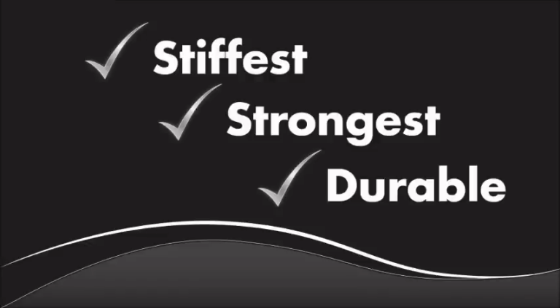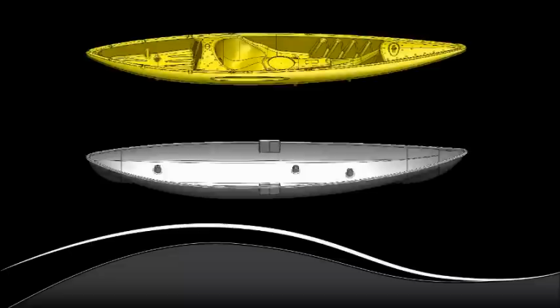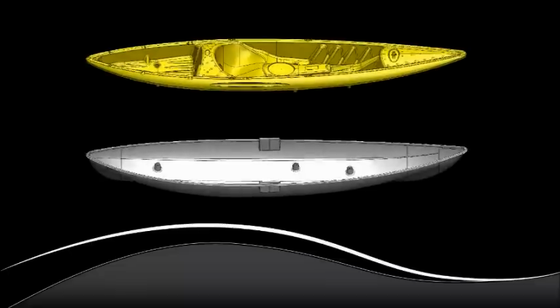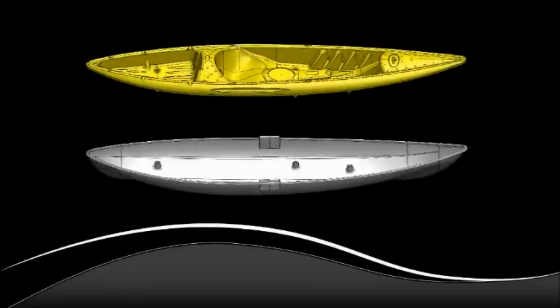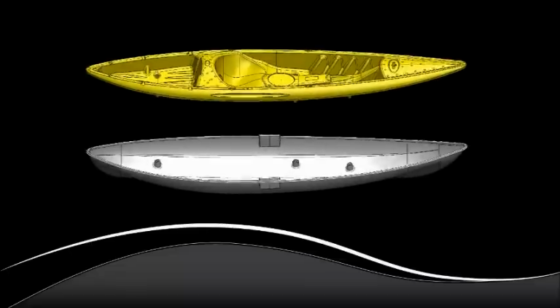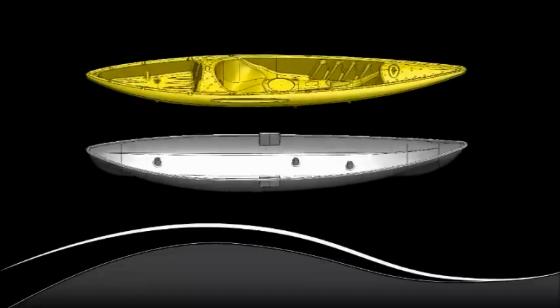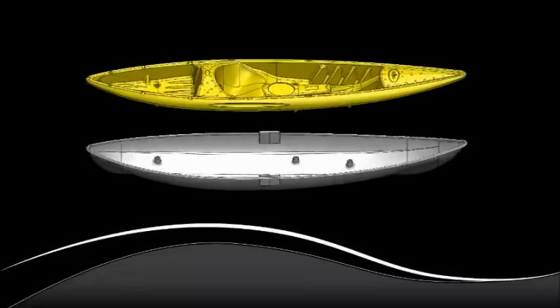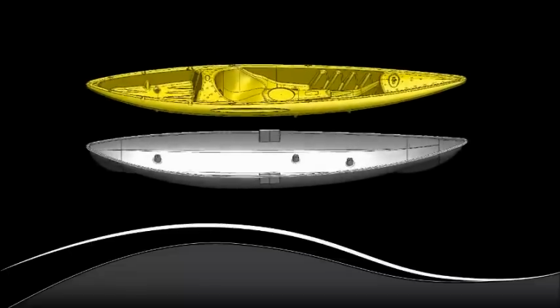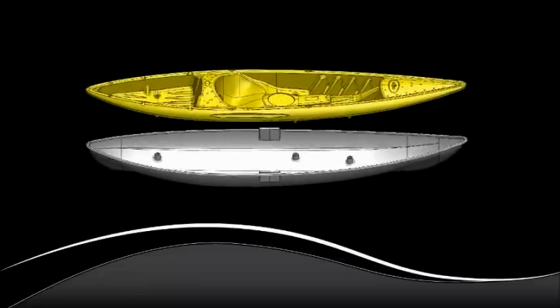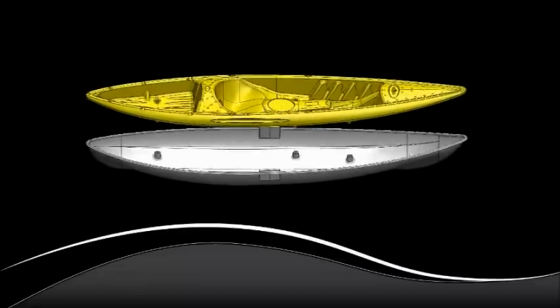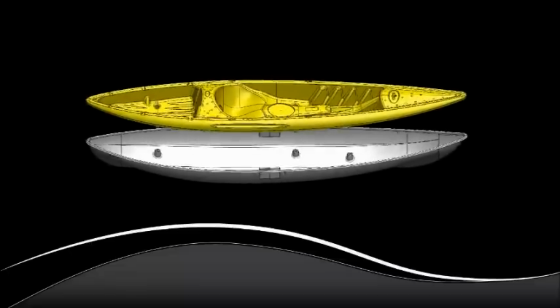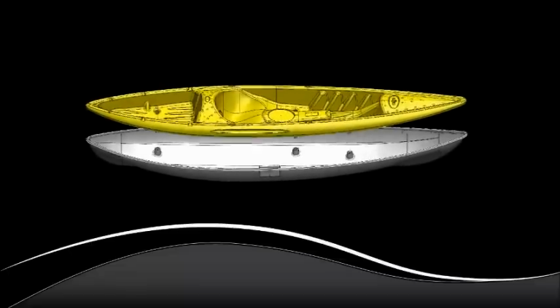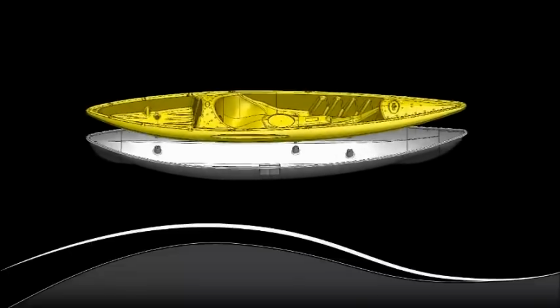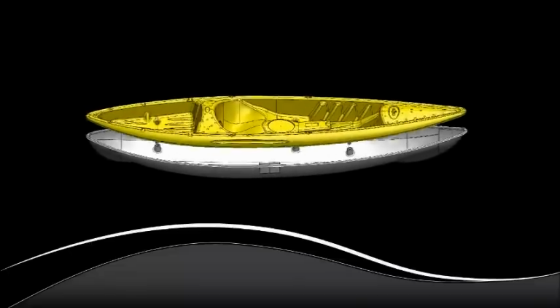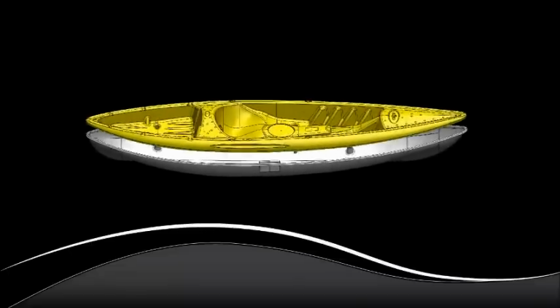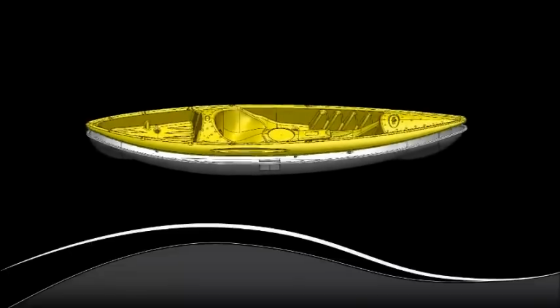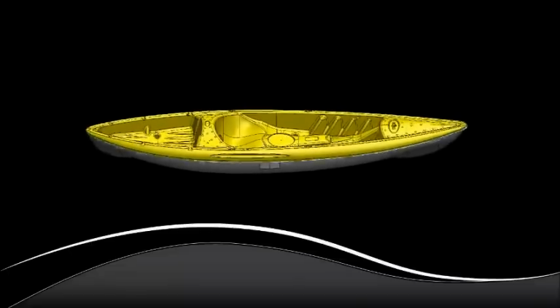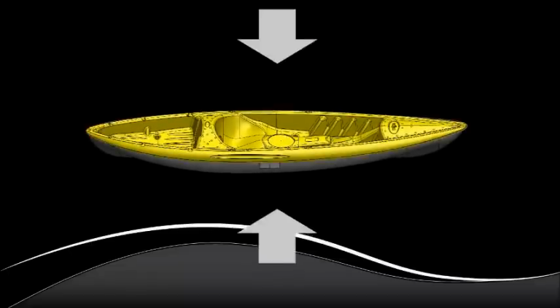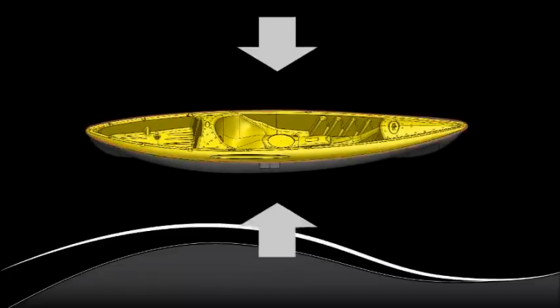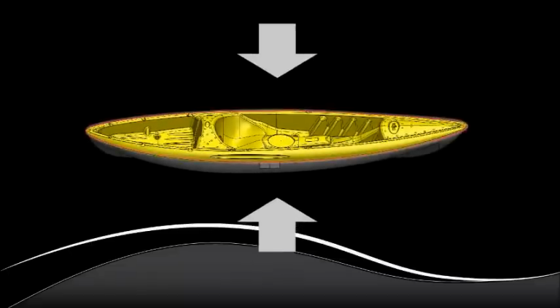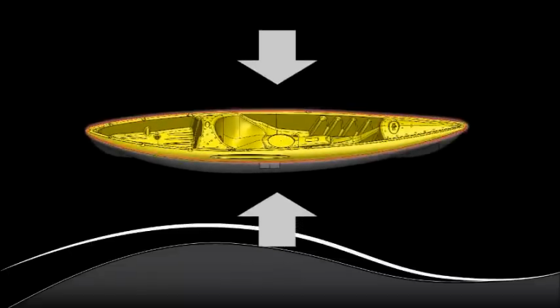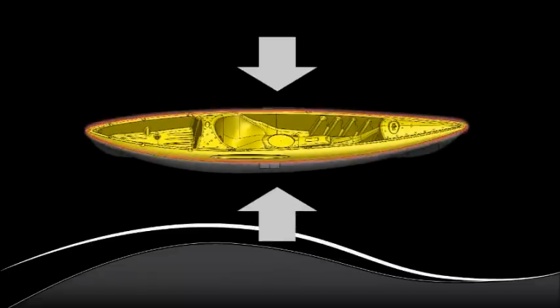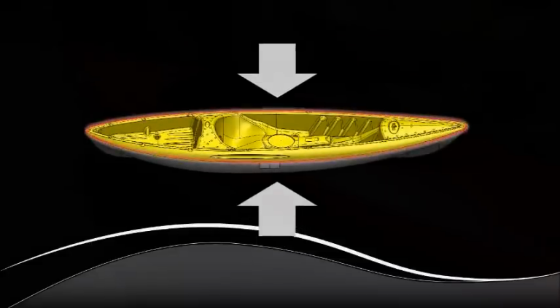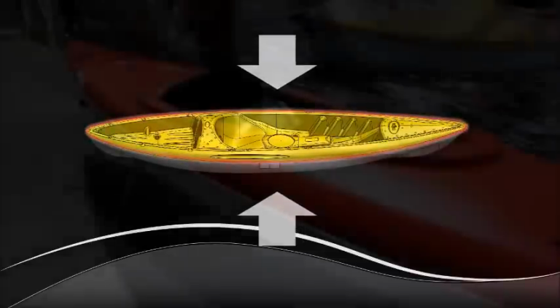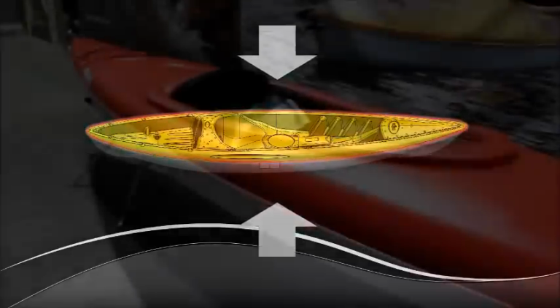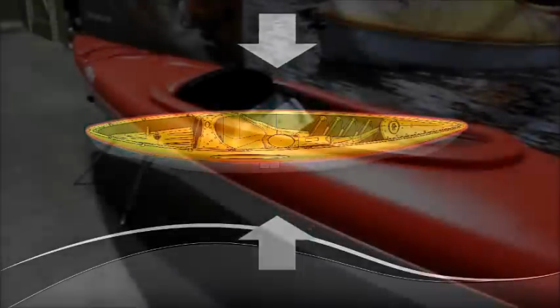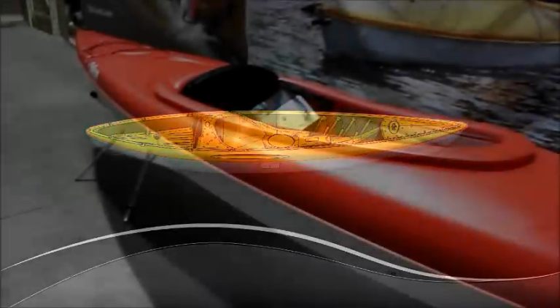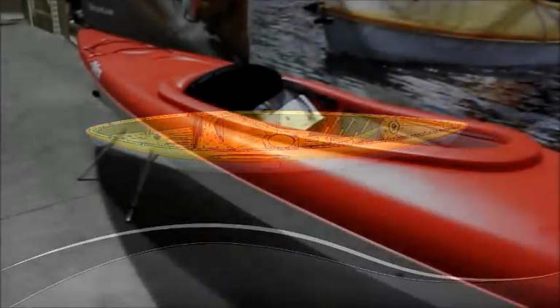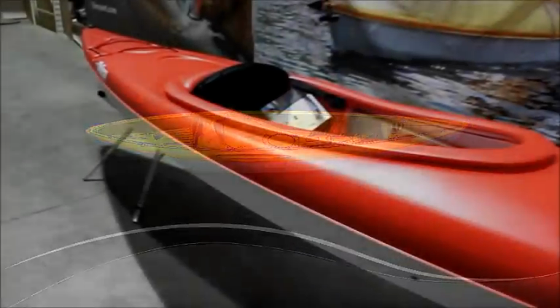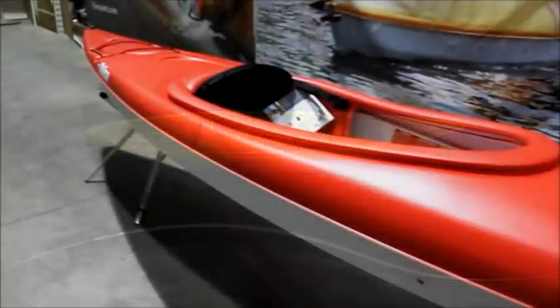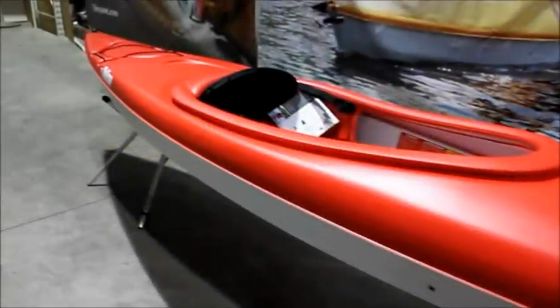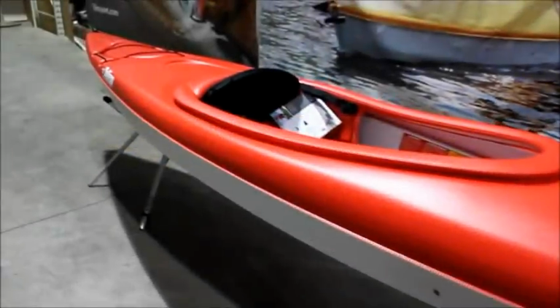It begins with two separate pieces that are formed and then fused together at high heat and pressure to form a solid one-piece unit.